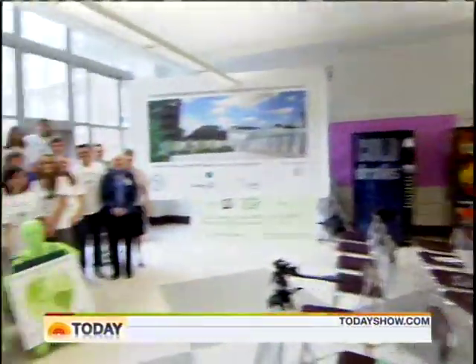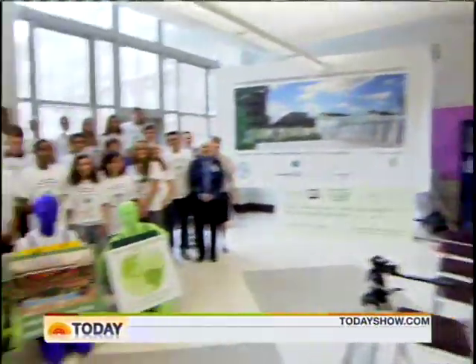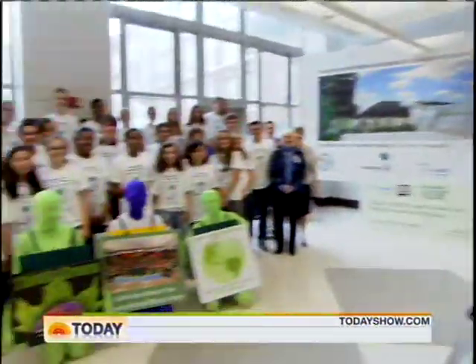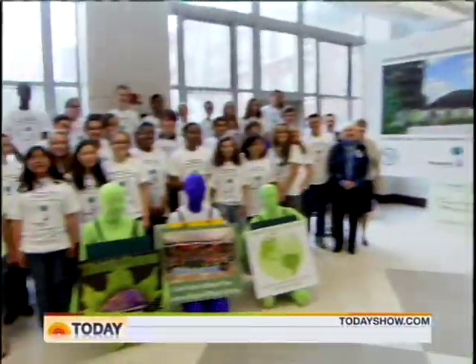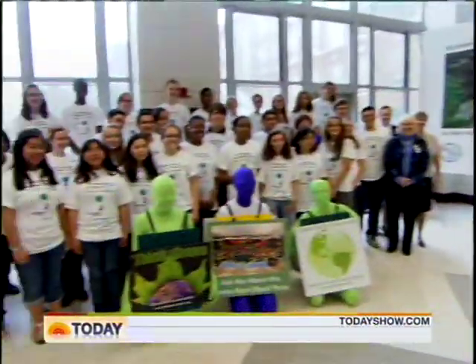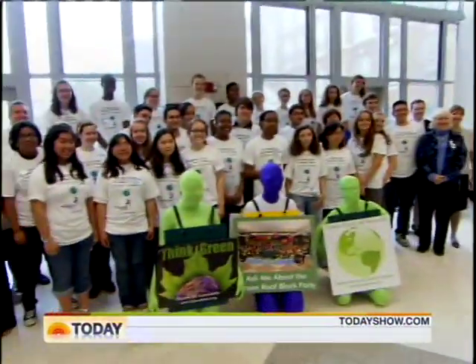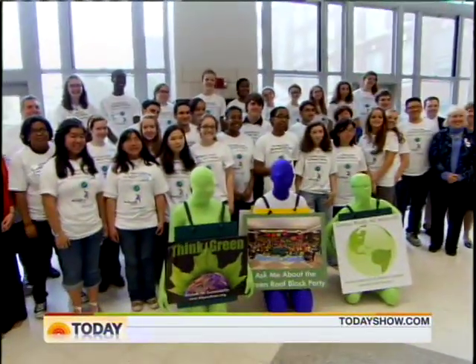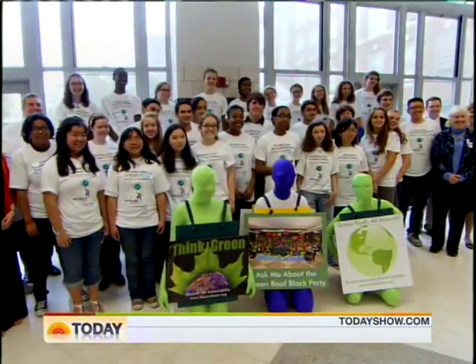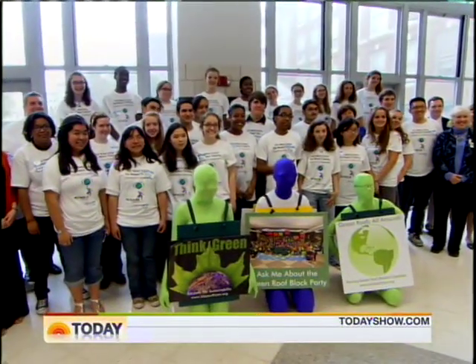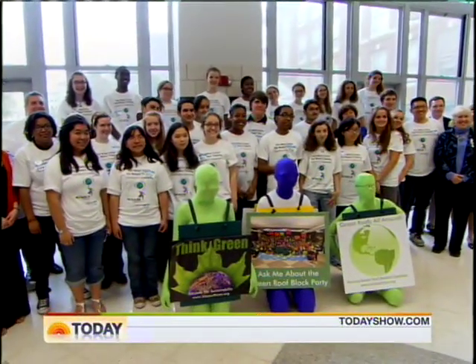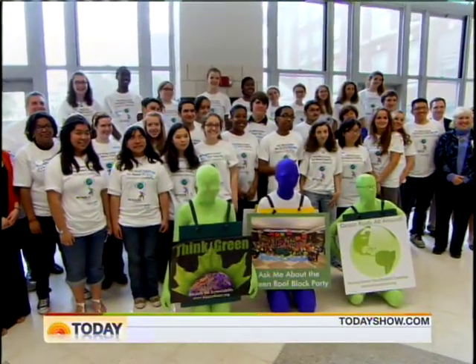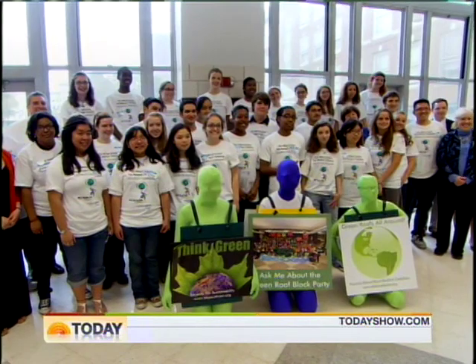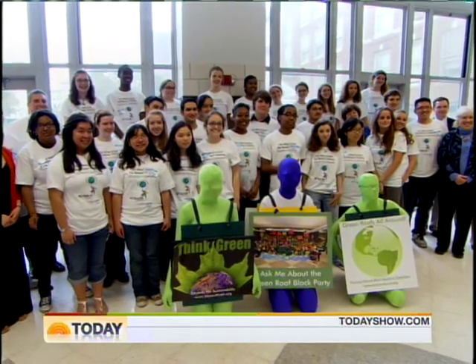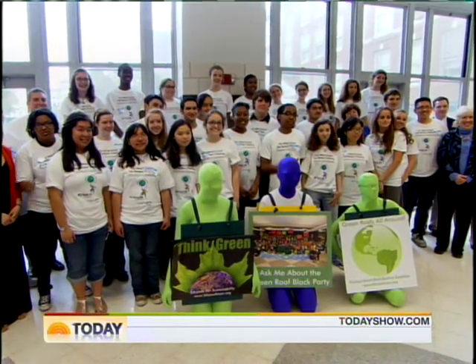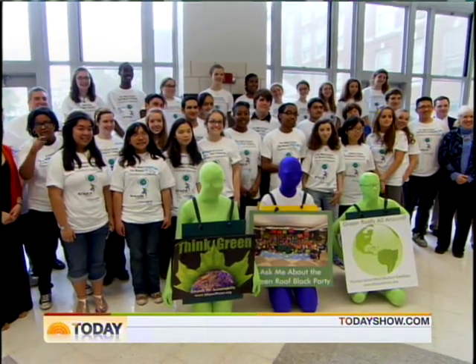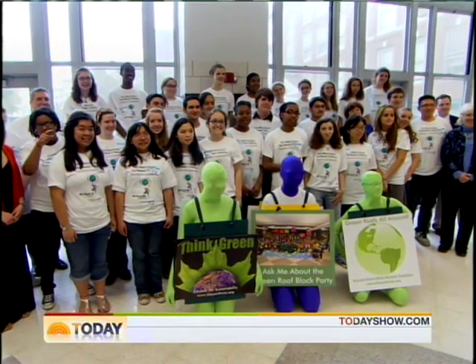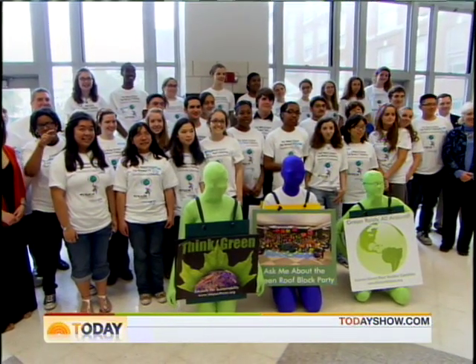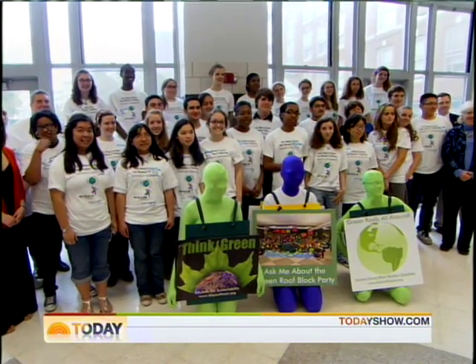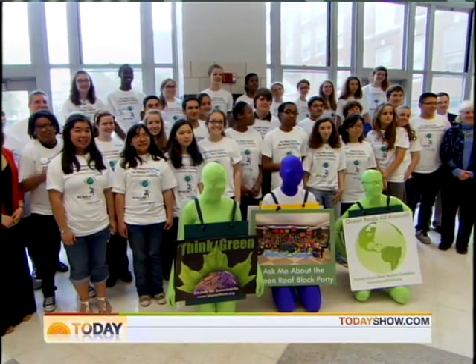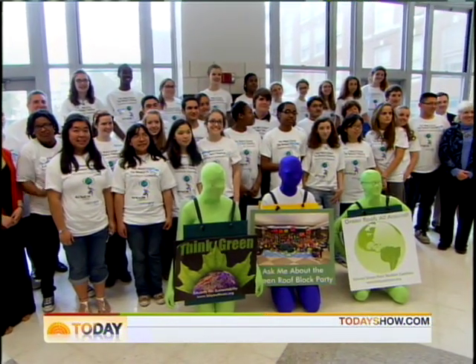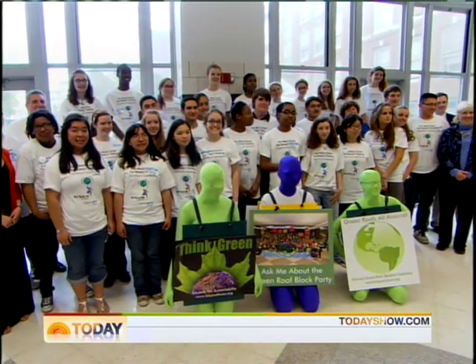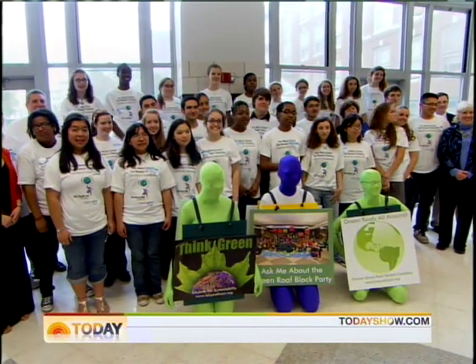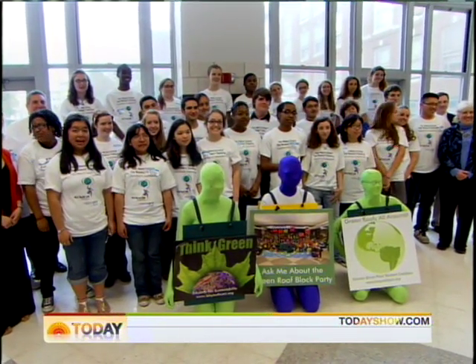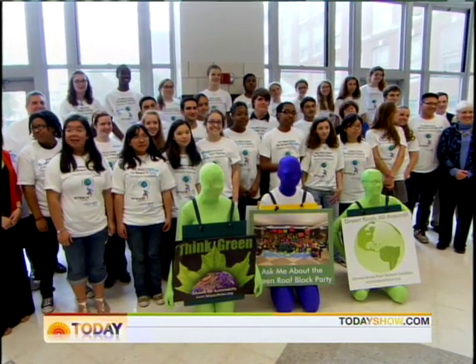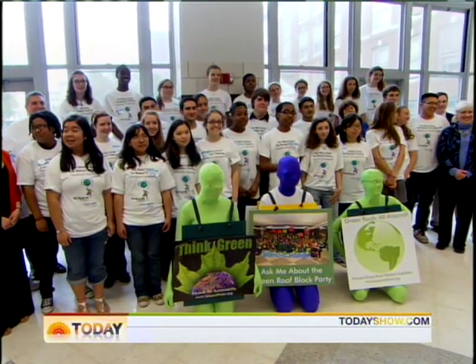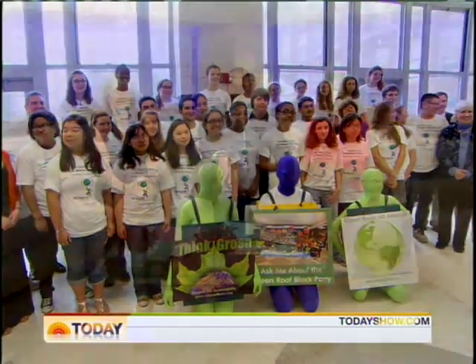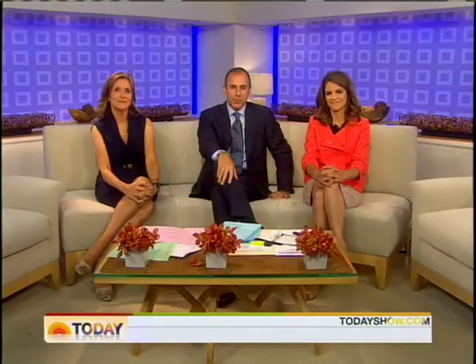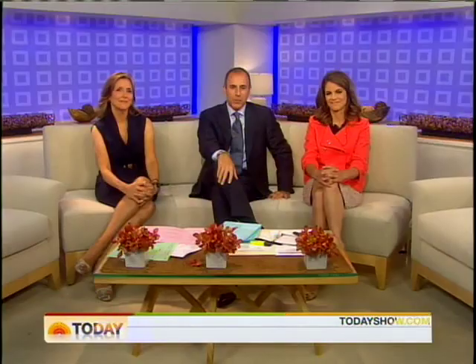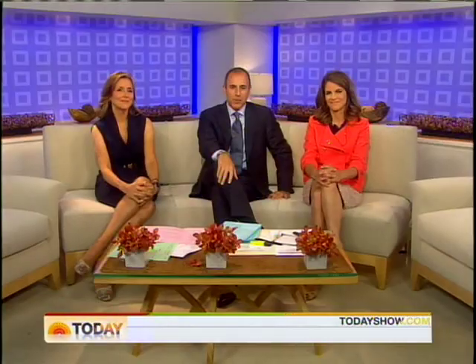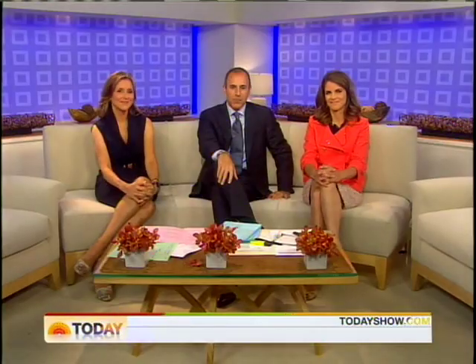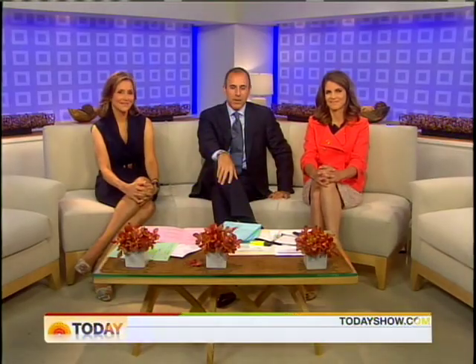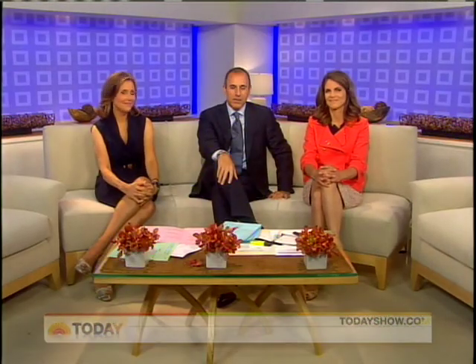For Today, Peter Alexander, NBC News, Boston. I wish them luck.